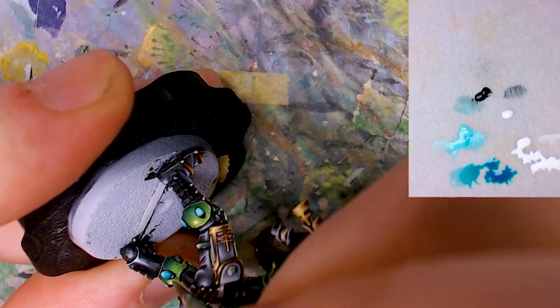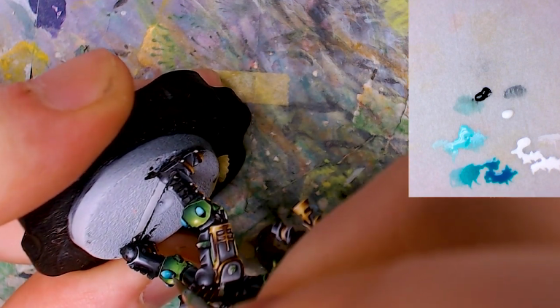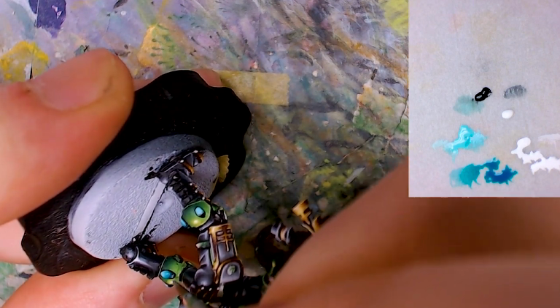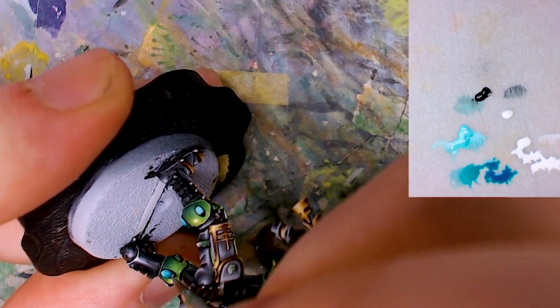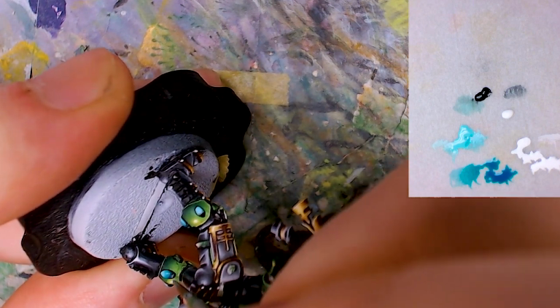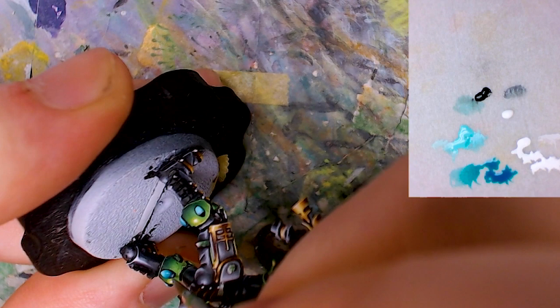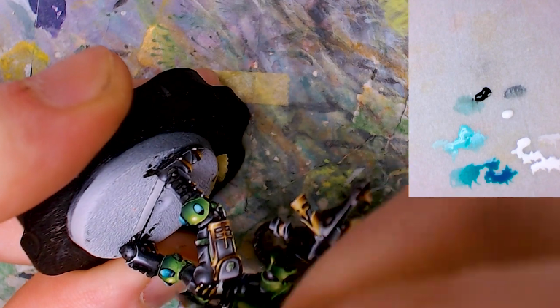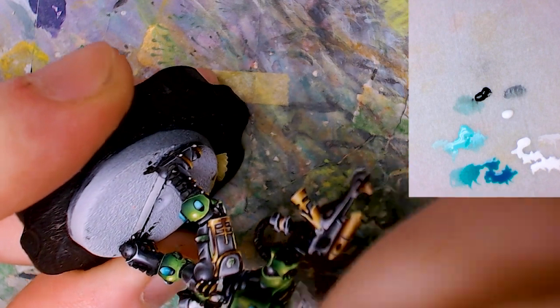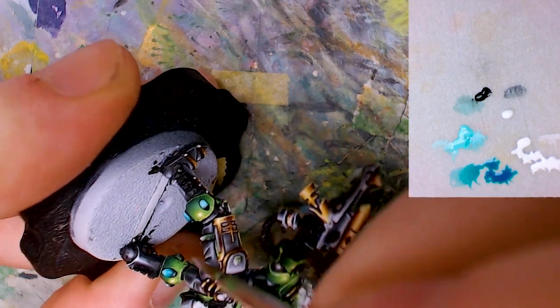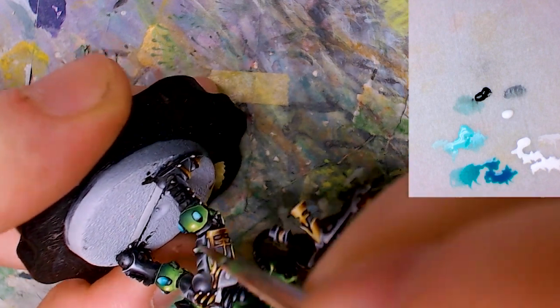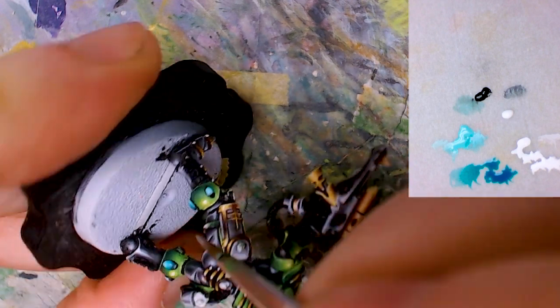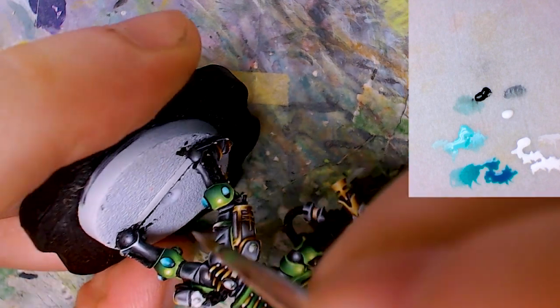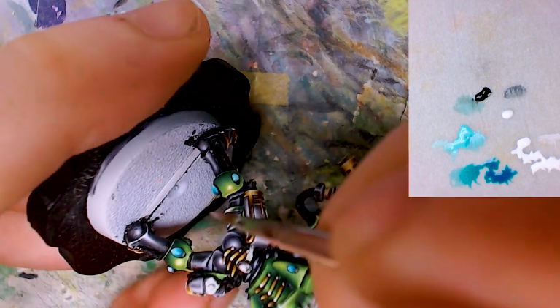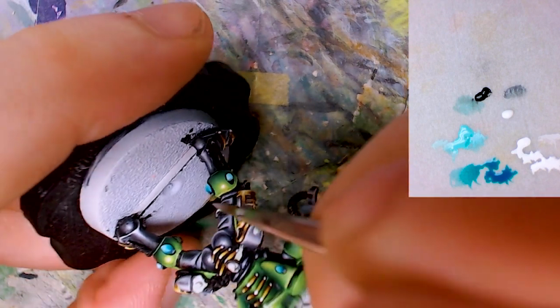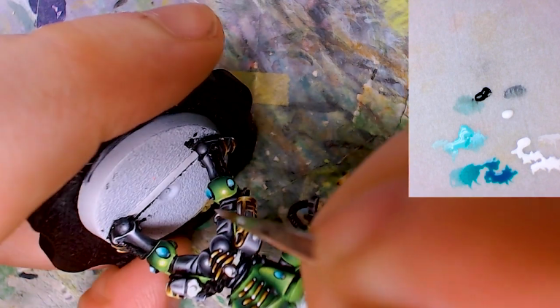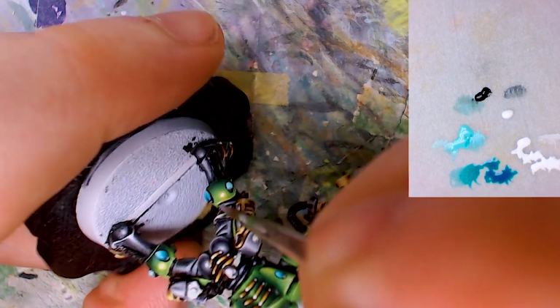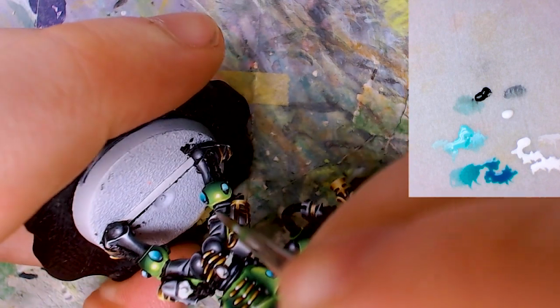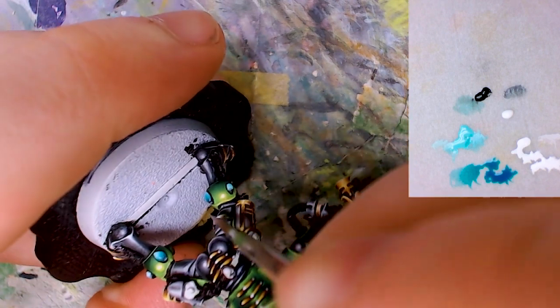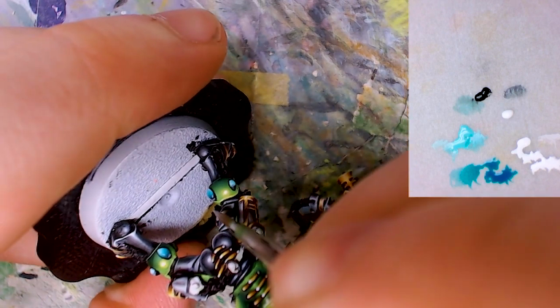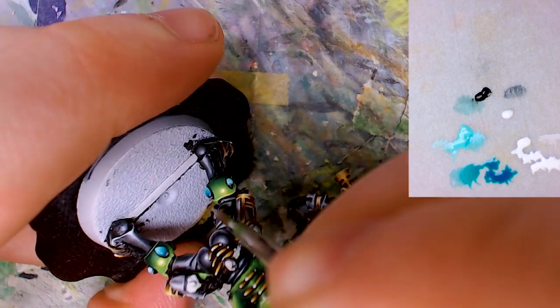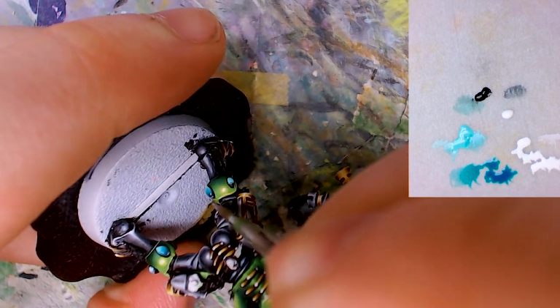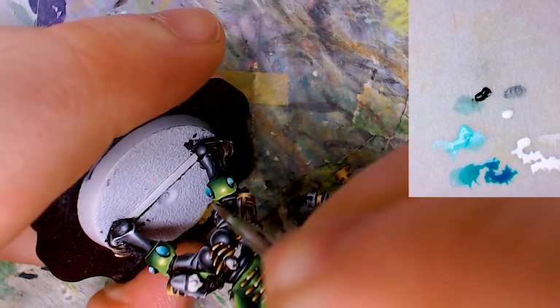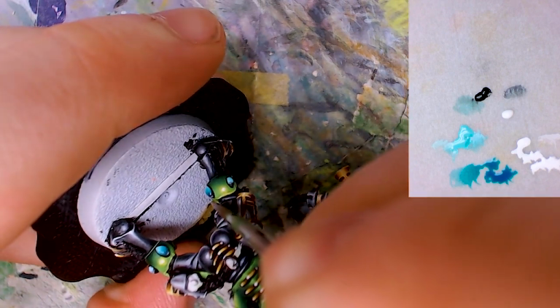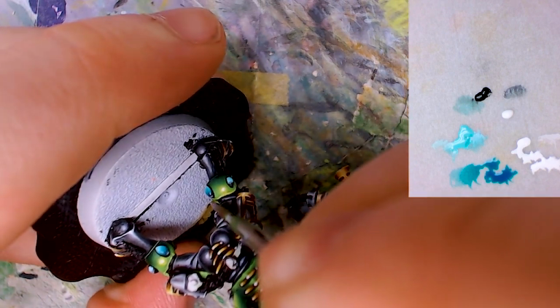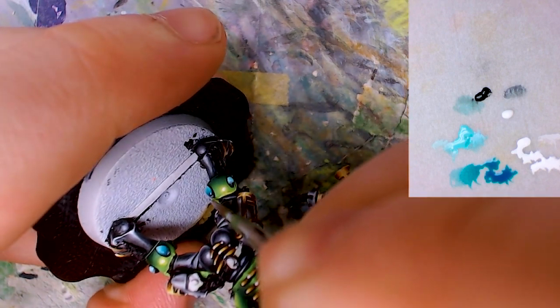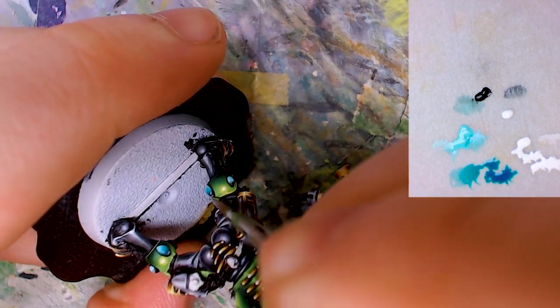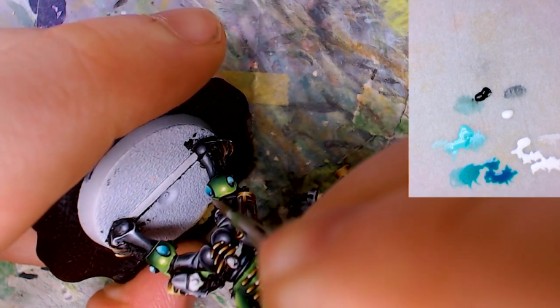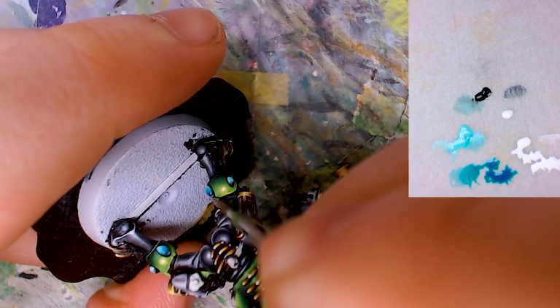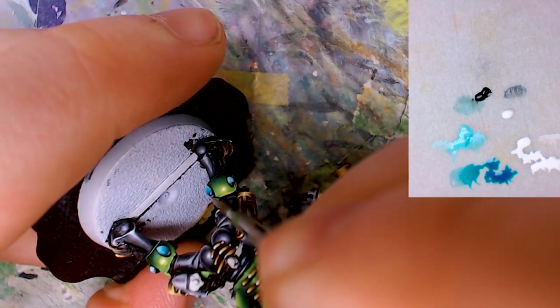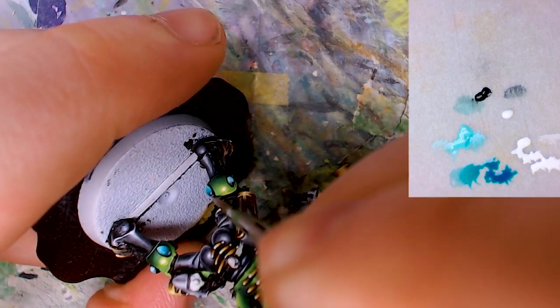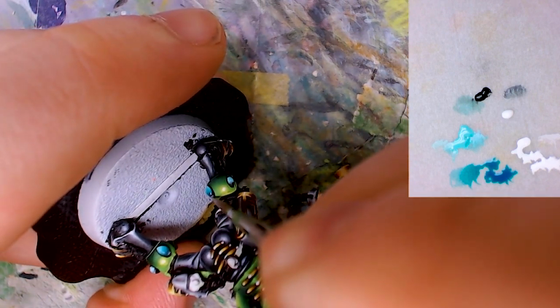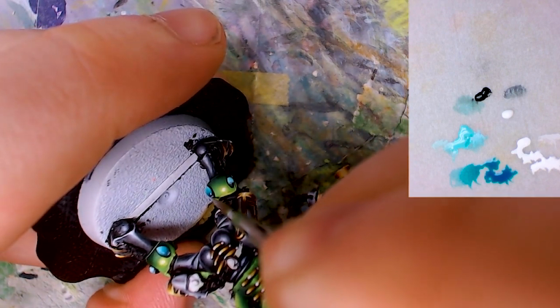For gems of a bigger size than that, I usually use multiple grey glazes to build up a really soft reflection instead.